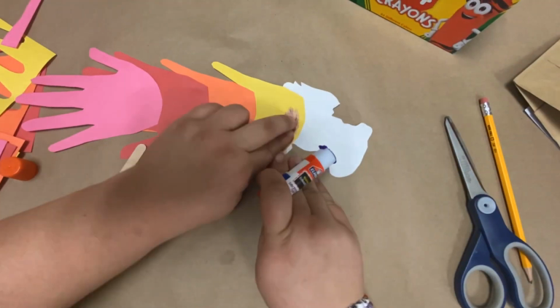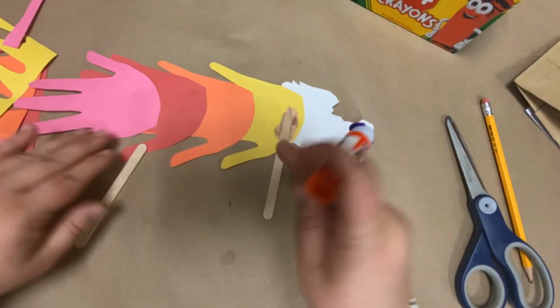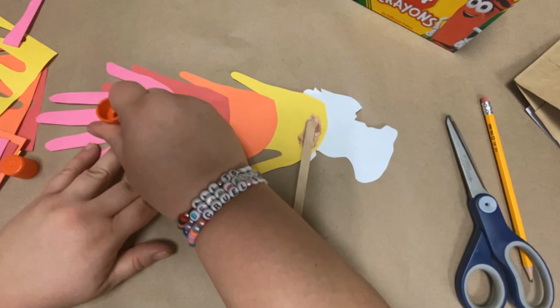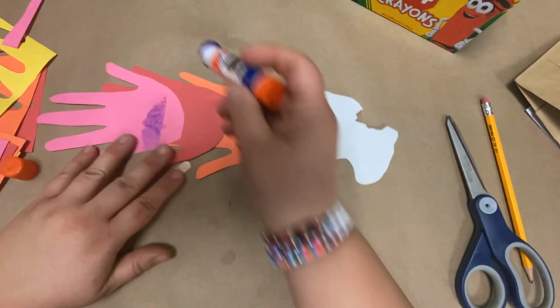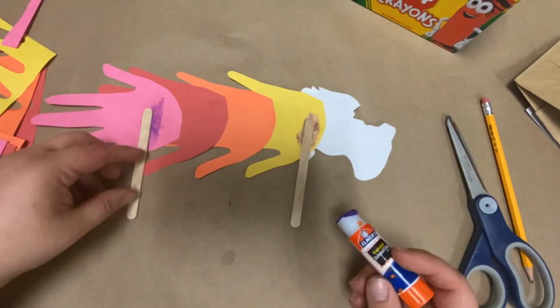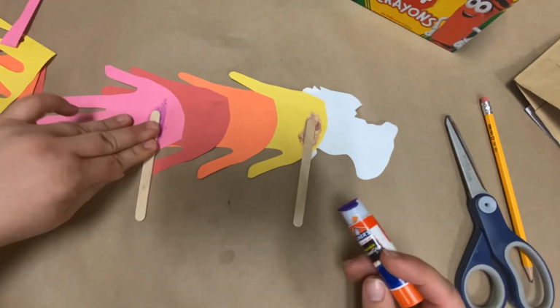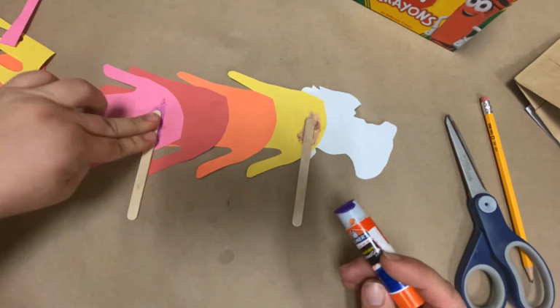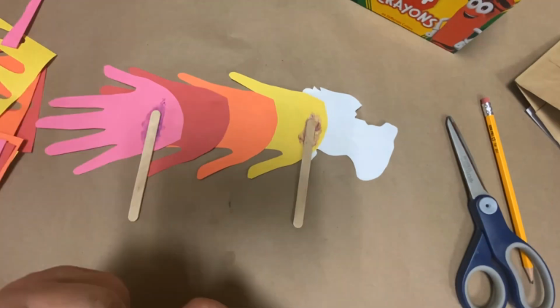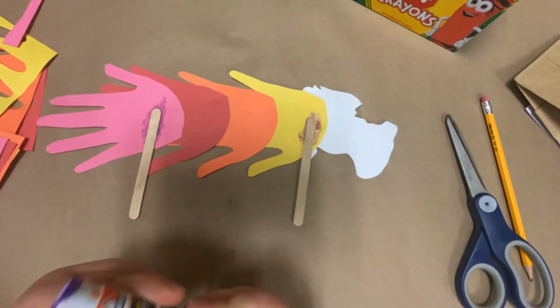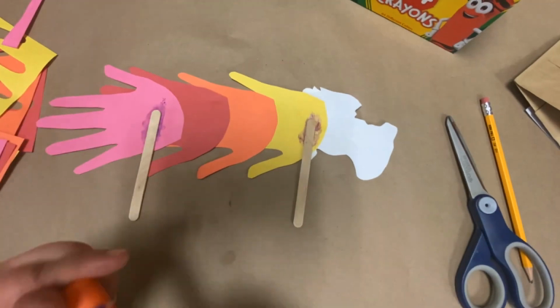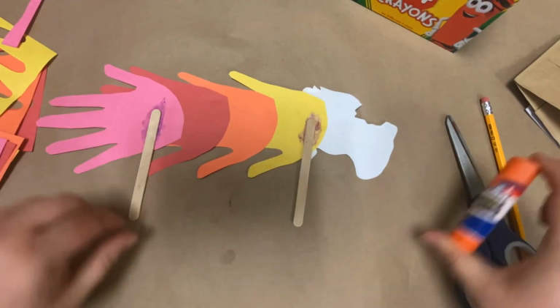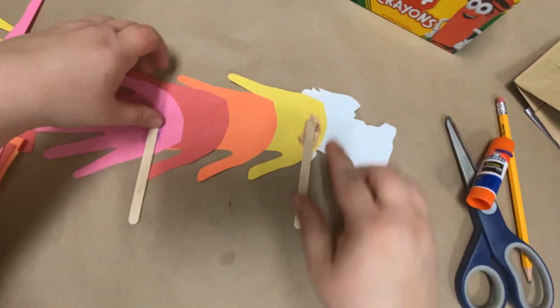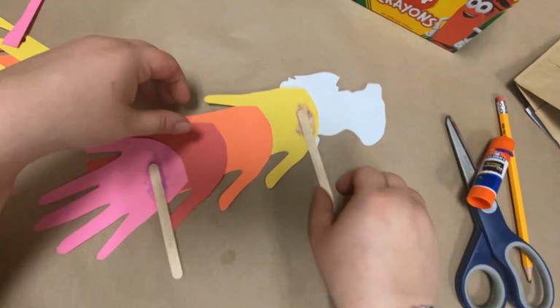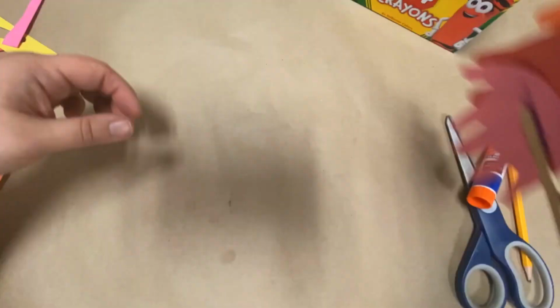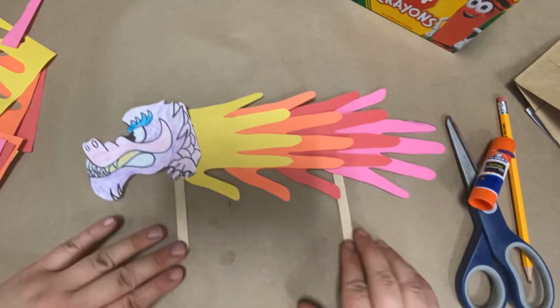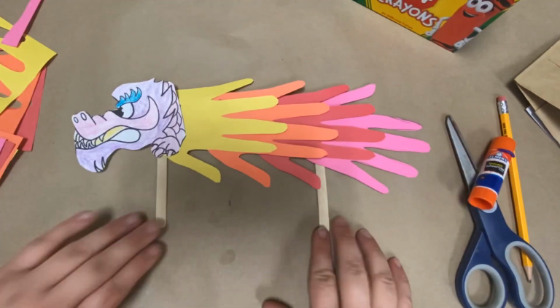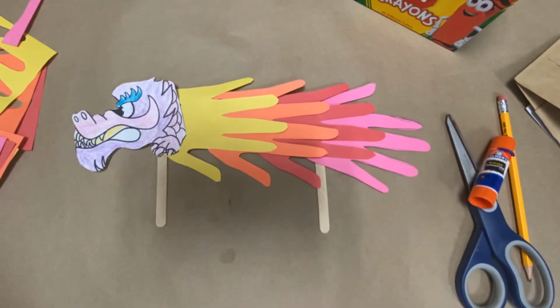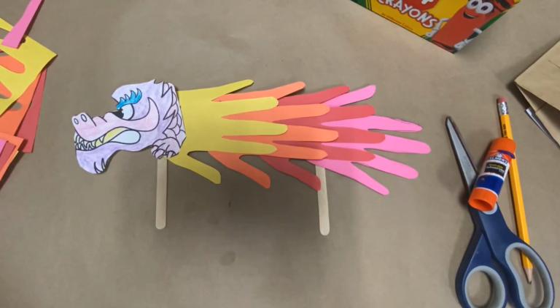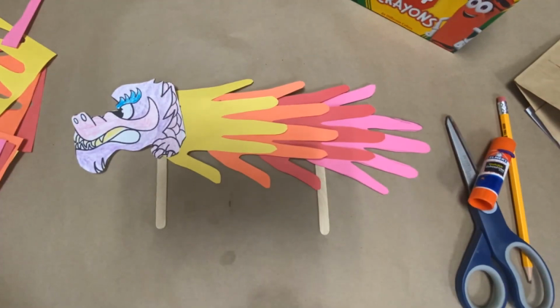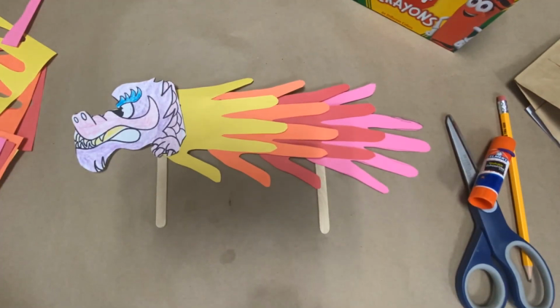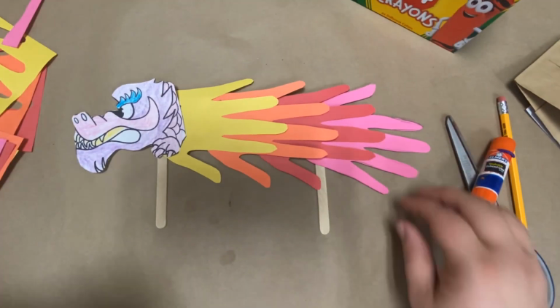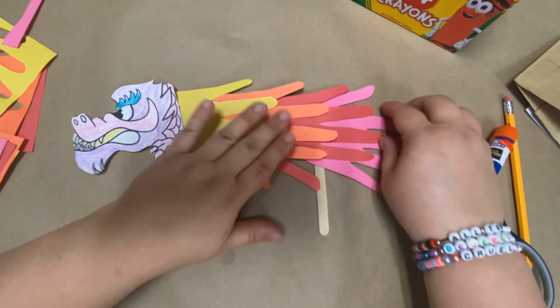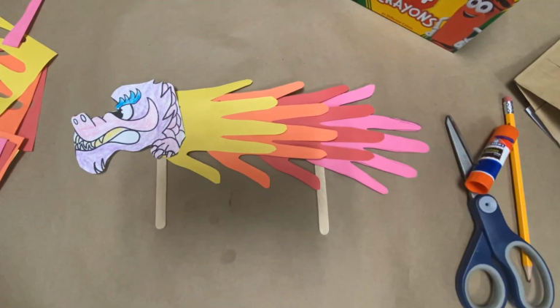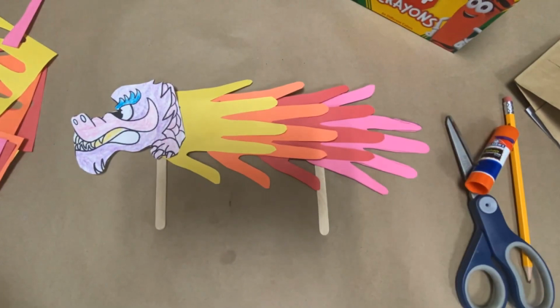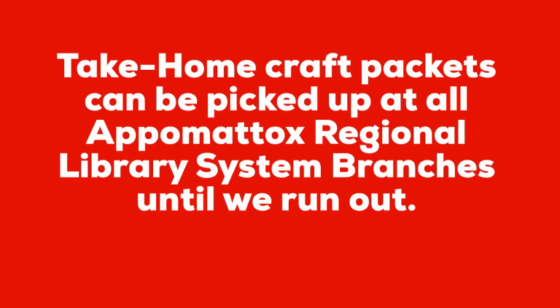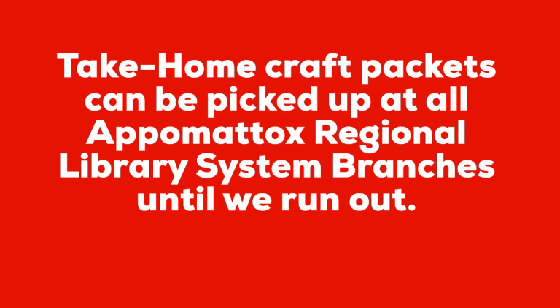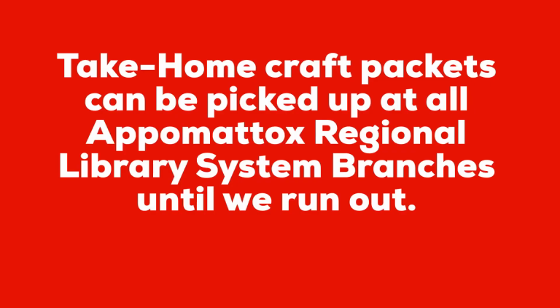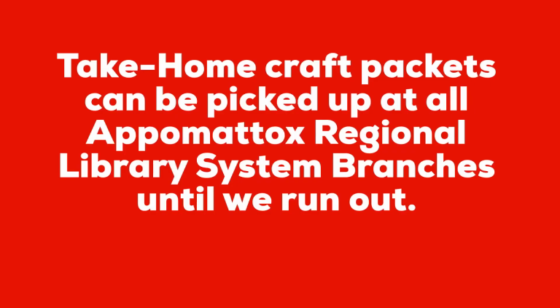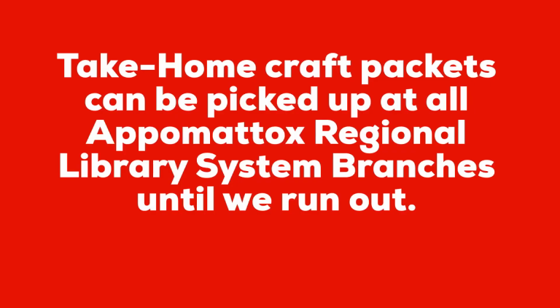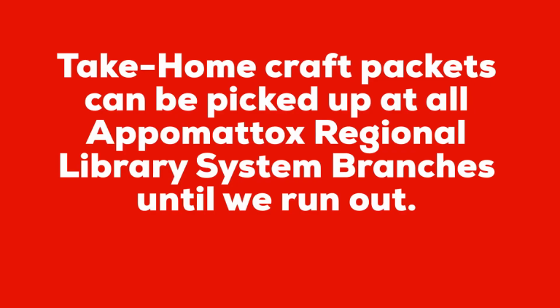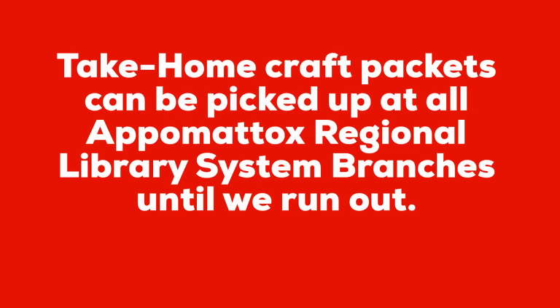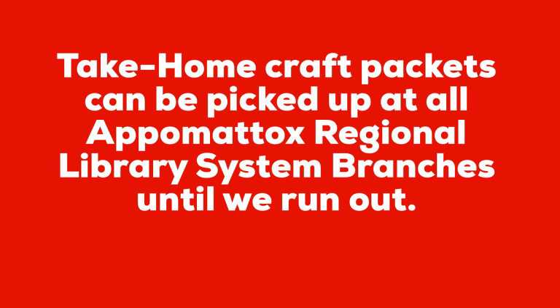Now go ahead and glue your two sticks onto your dragon, and once it dries you have a dancing dragon puppet.